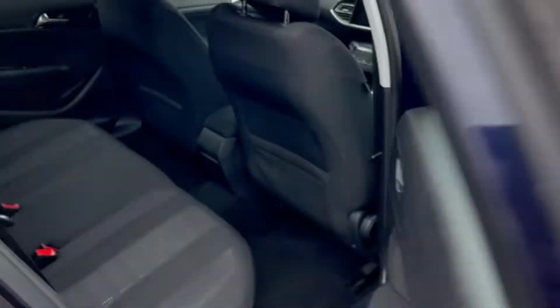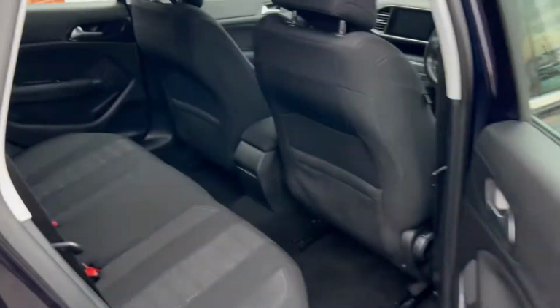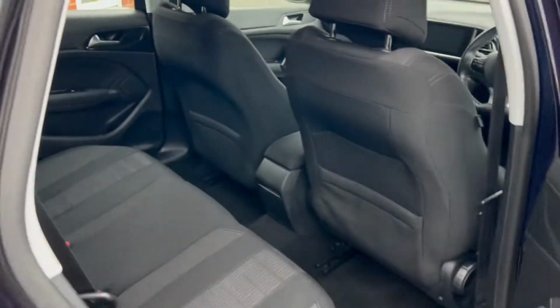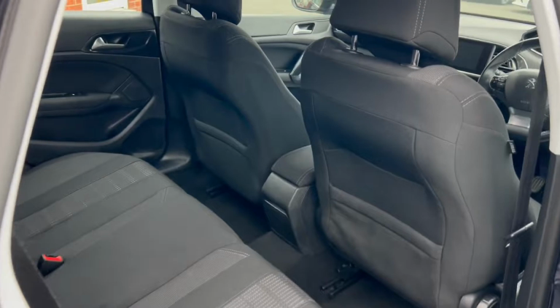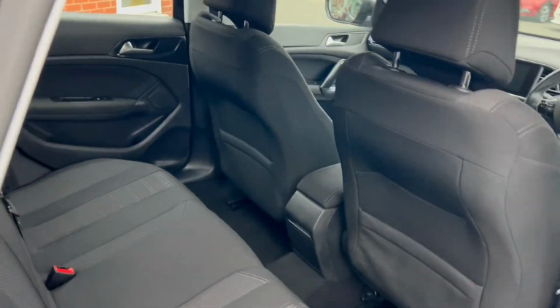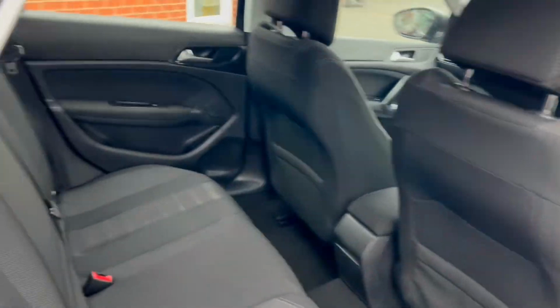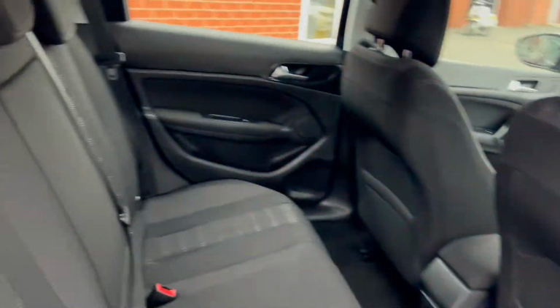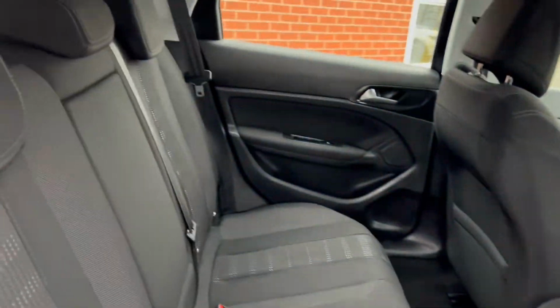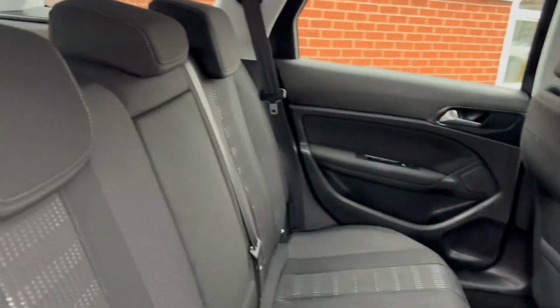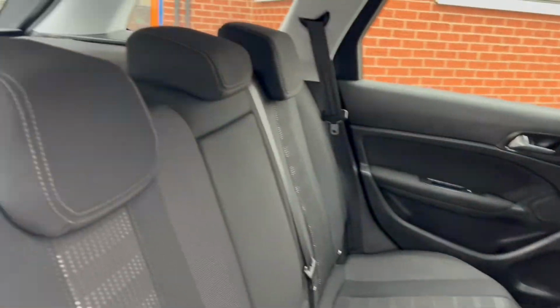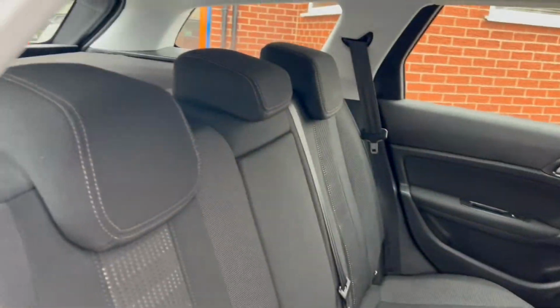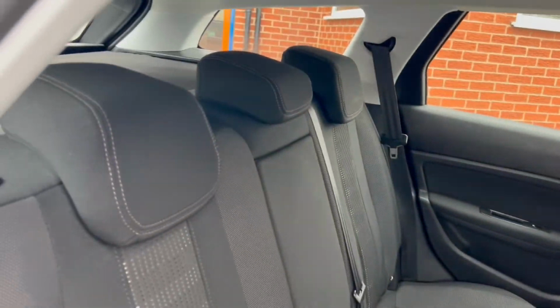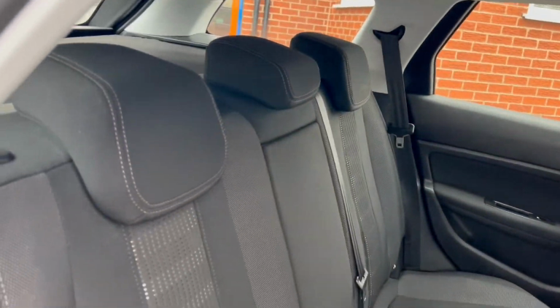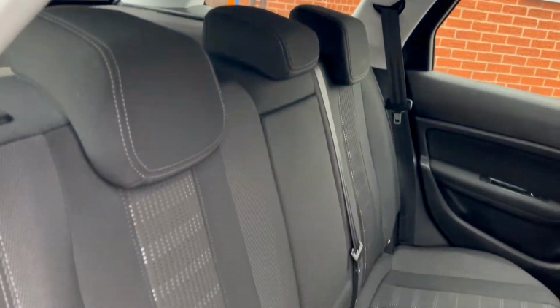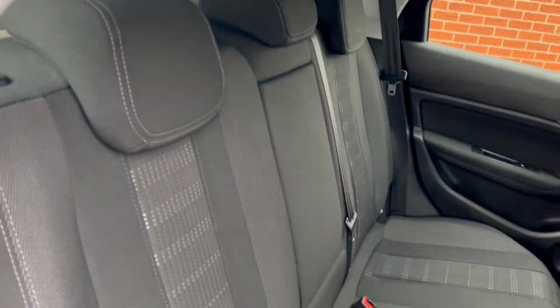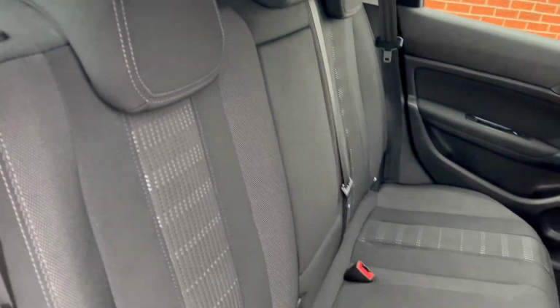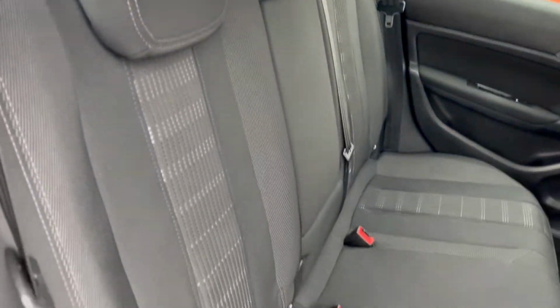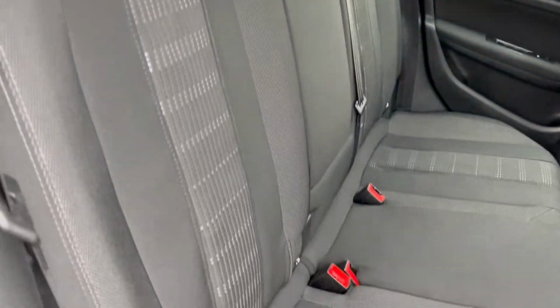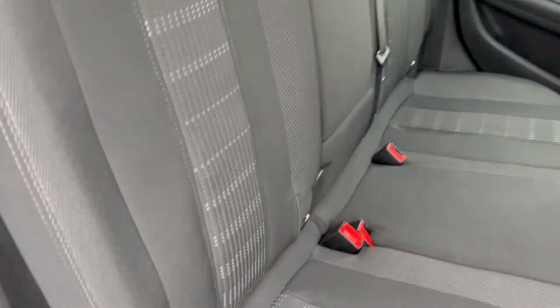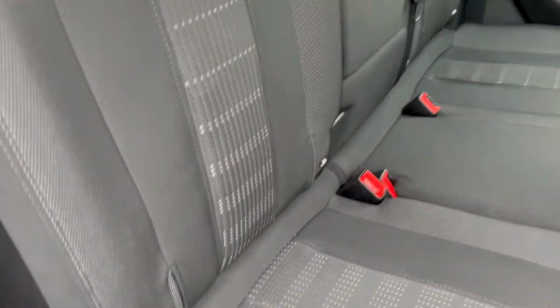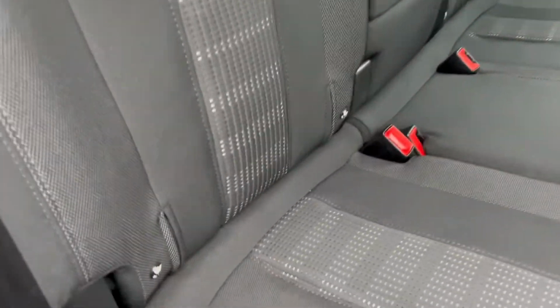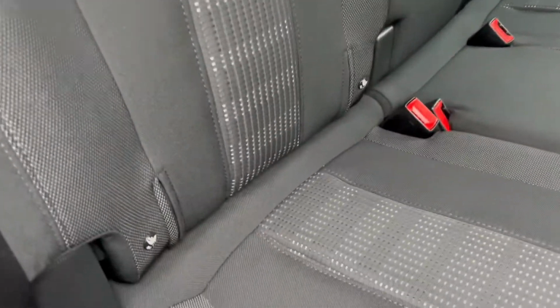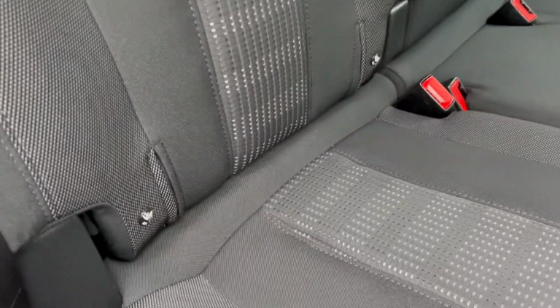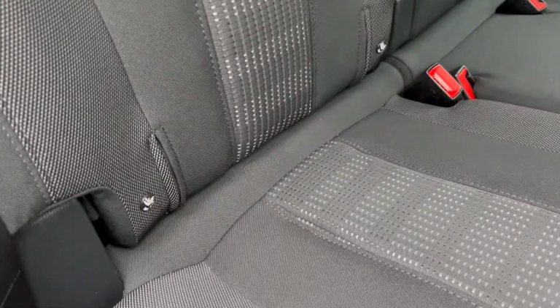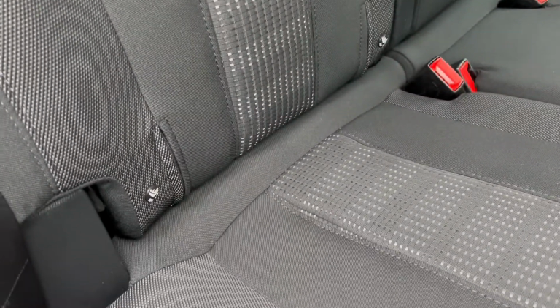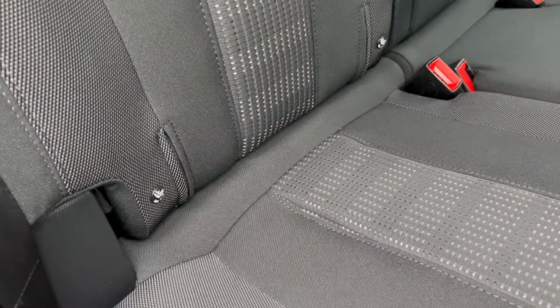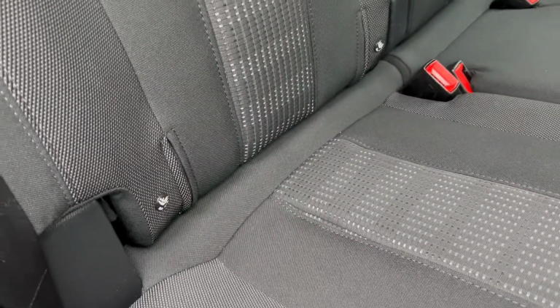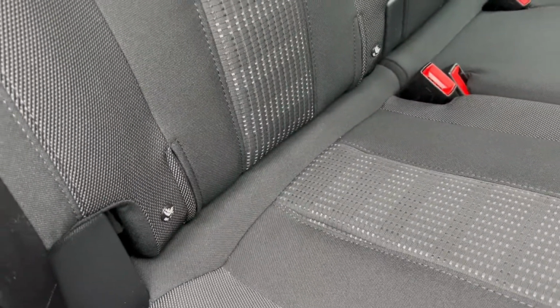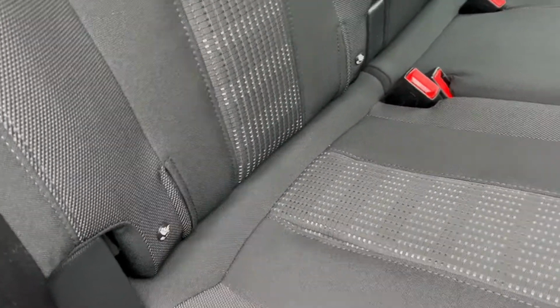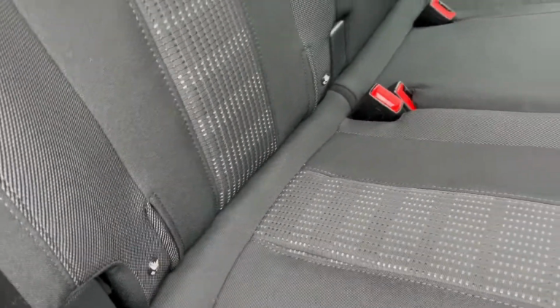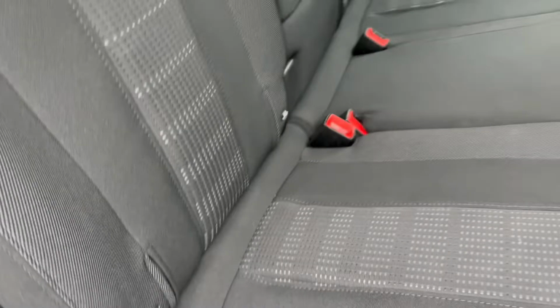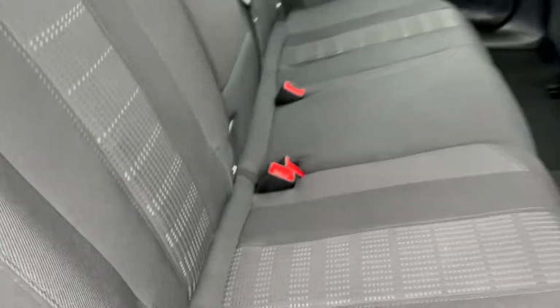Taking a look at the back seats now, which have that same beautiful grey cloth upholstery. You've also got the rear child seat ISOFIX points as well.